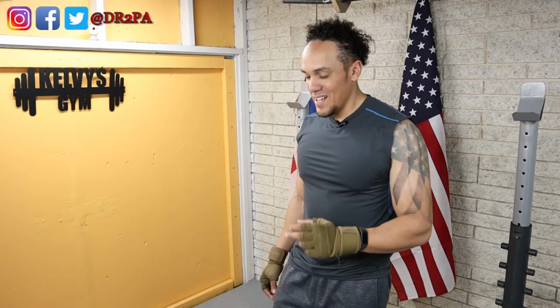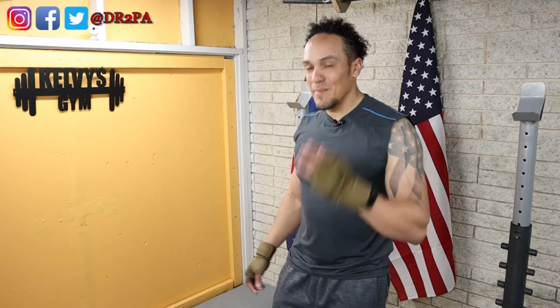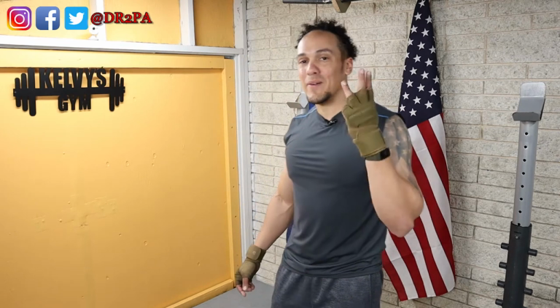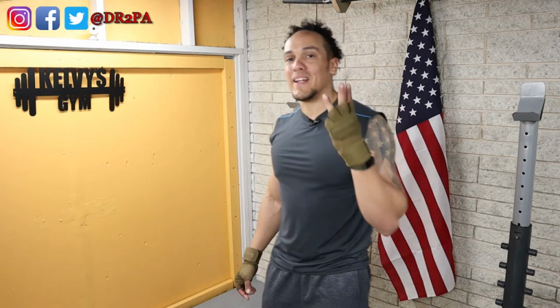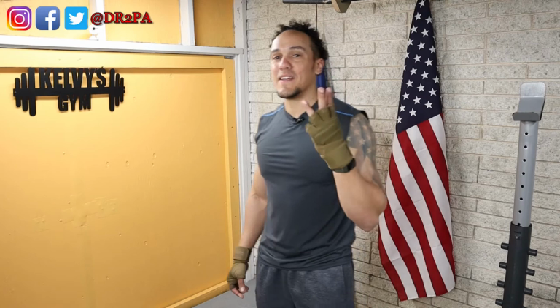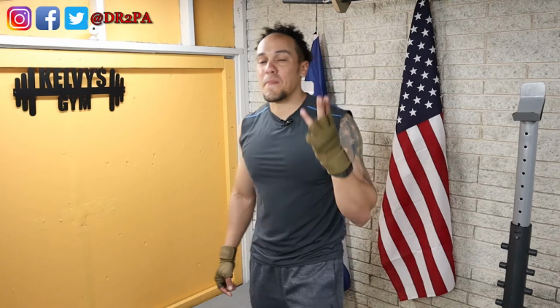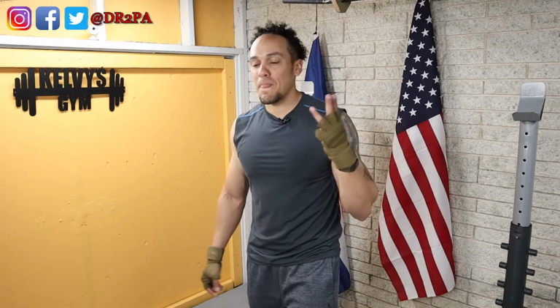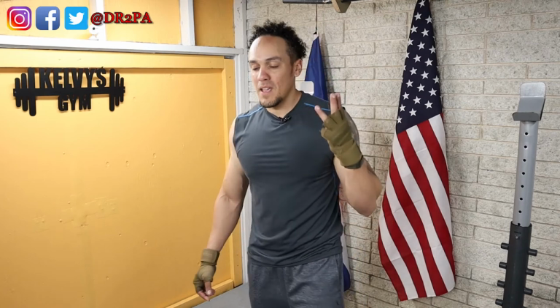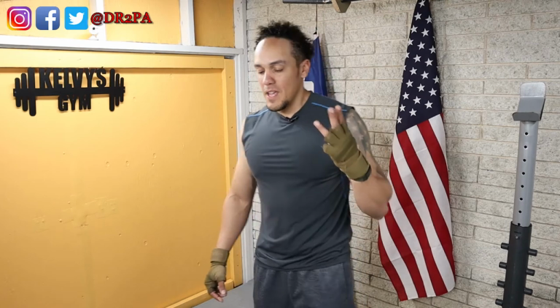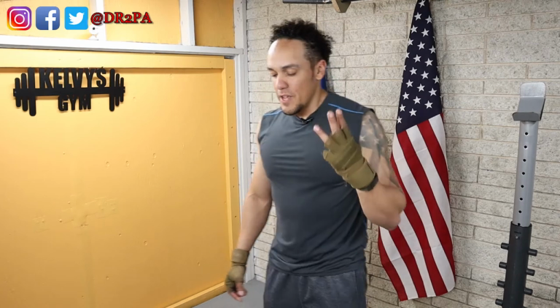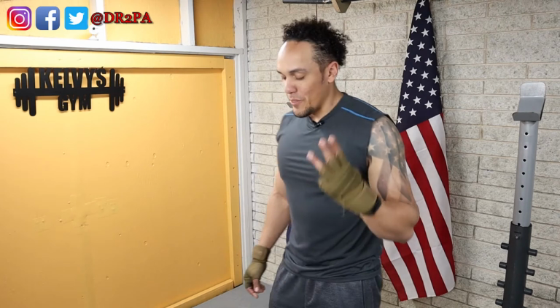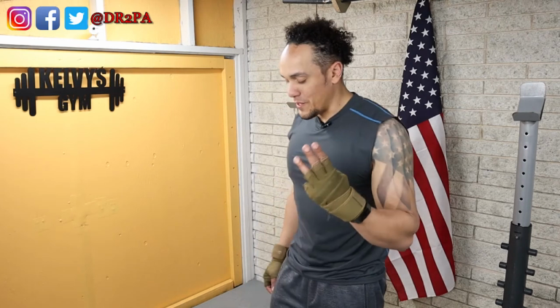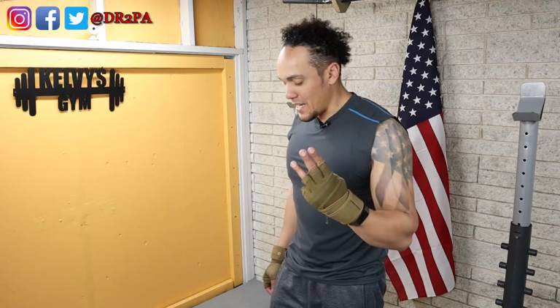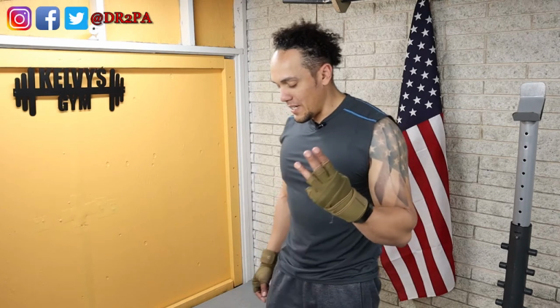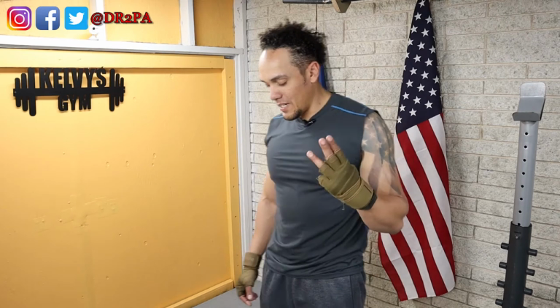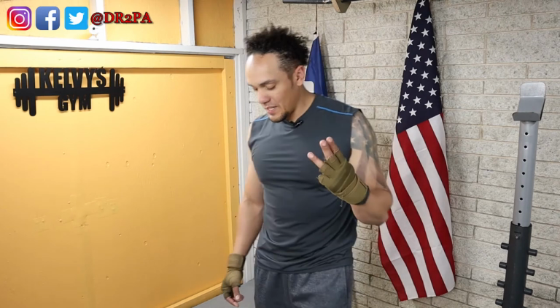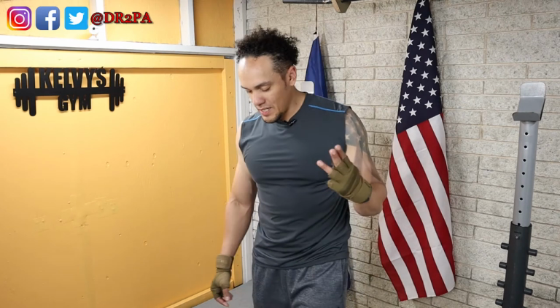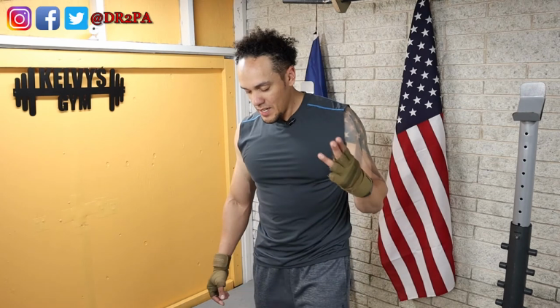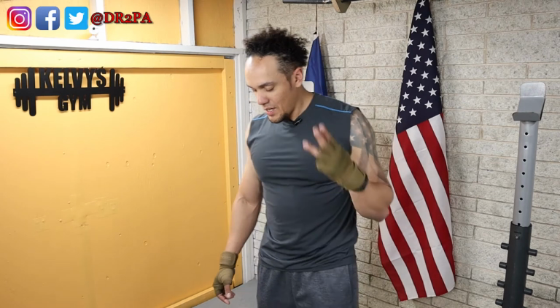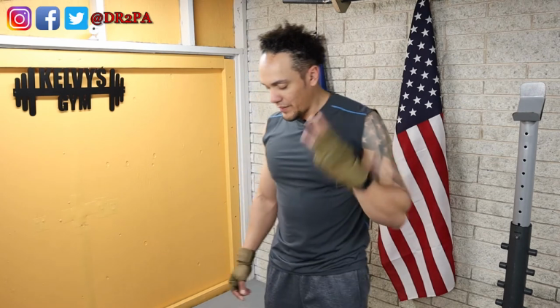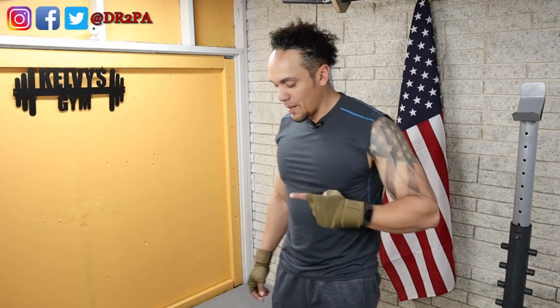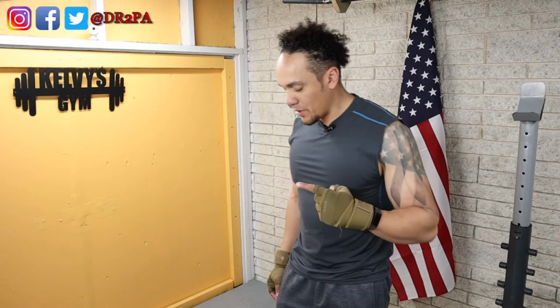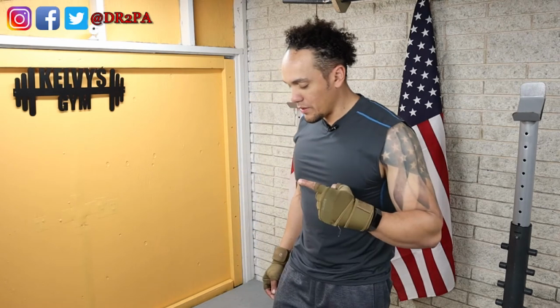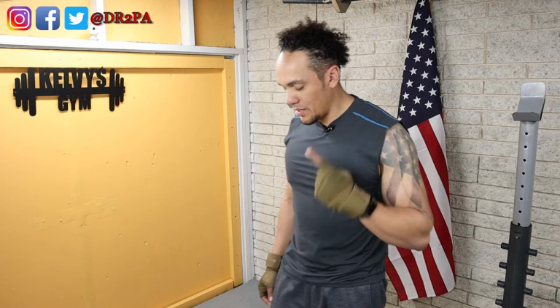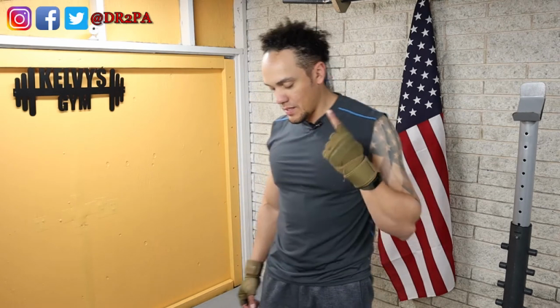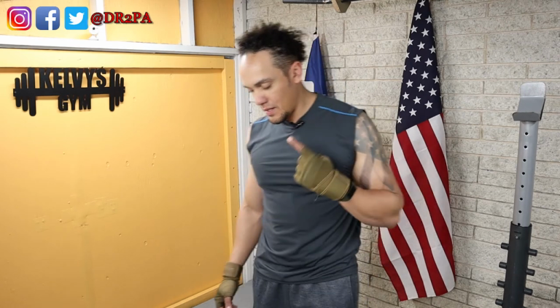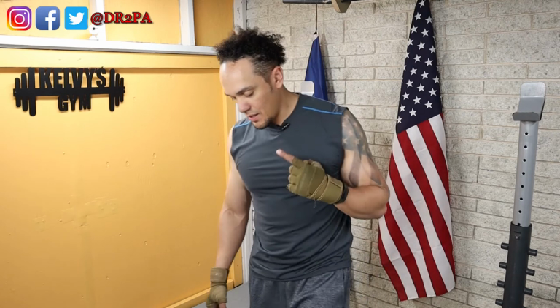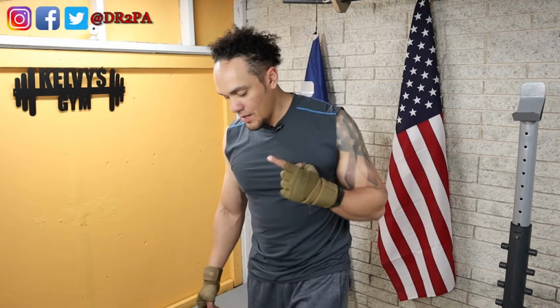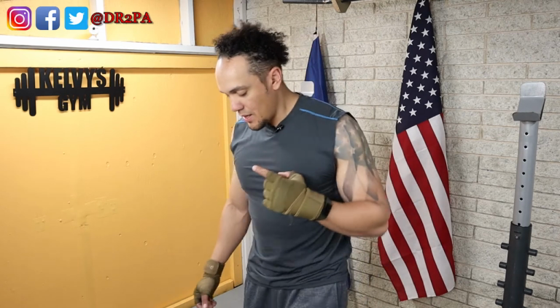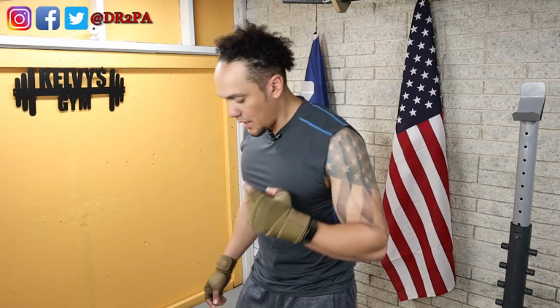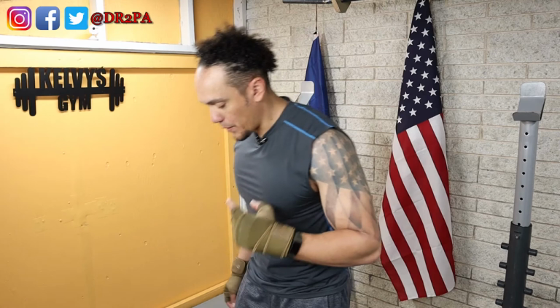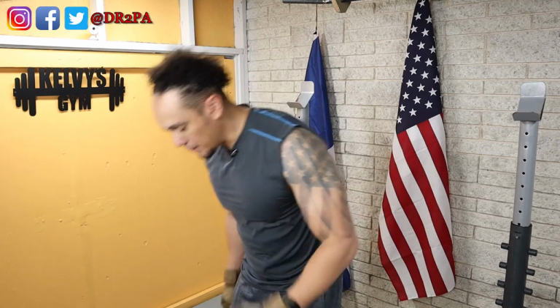Anyway, third set of the hammer curls — here we go.